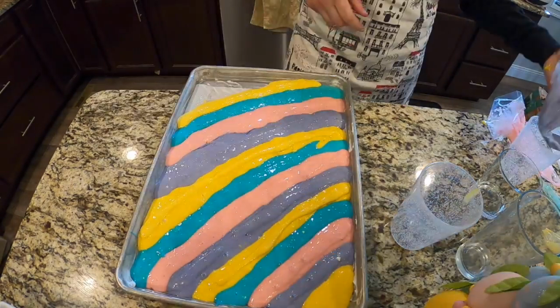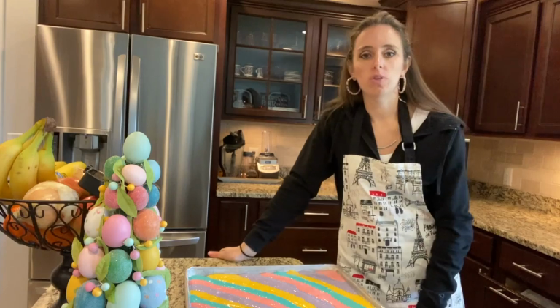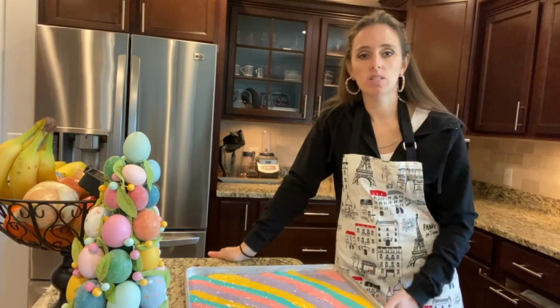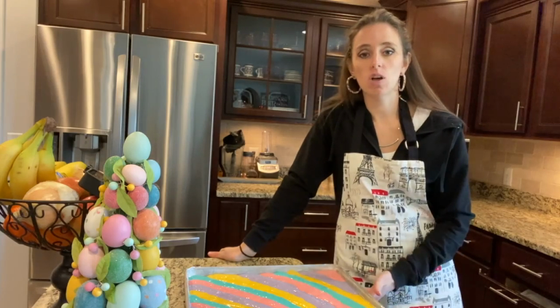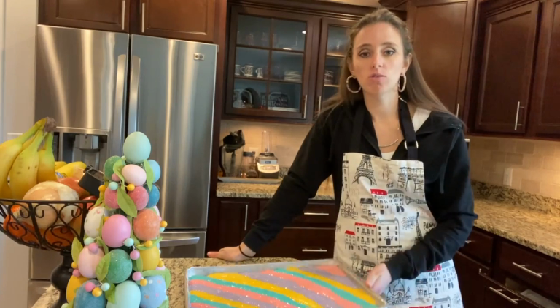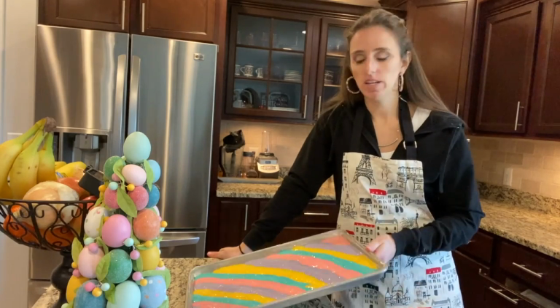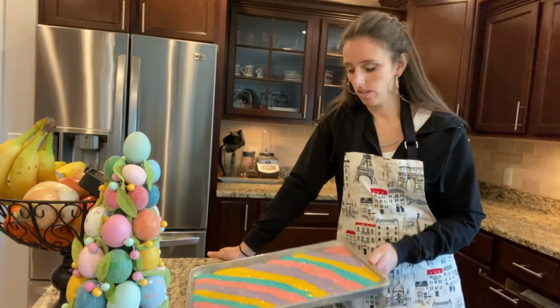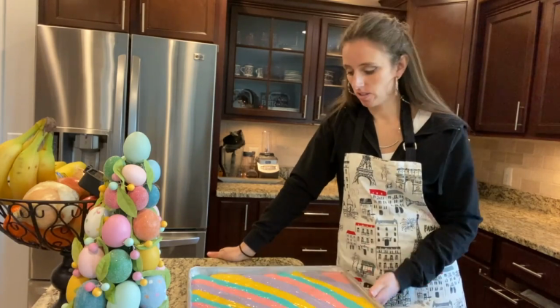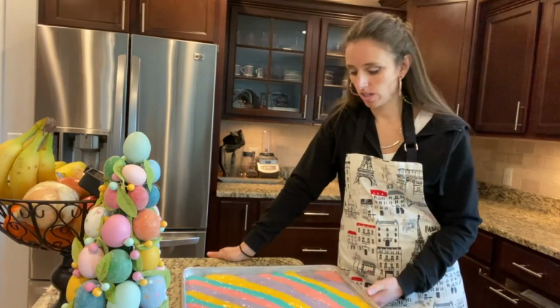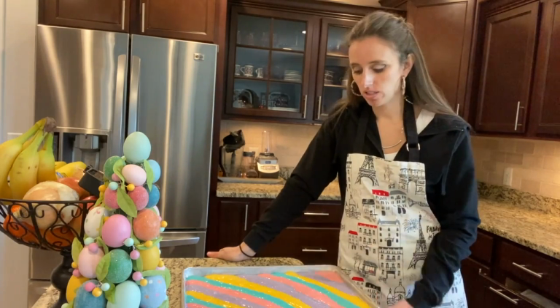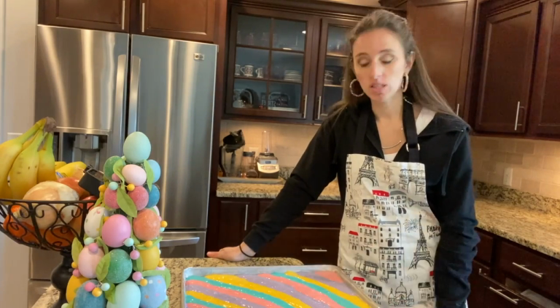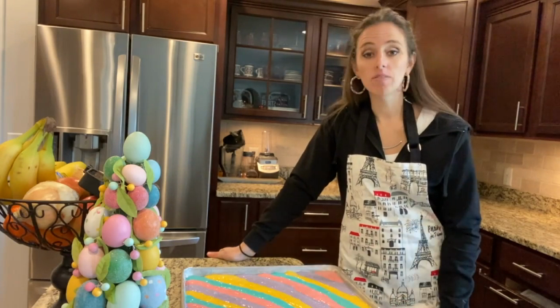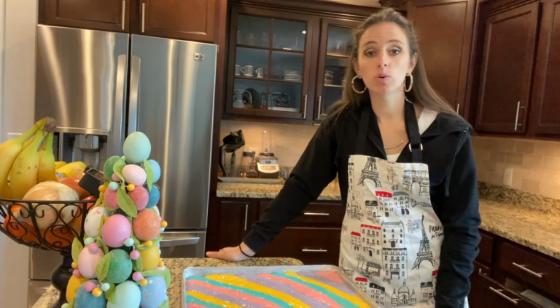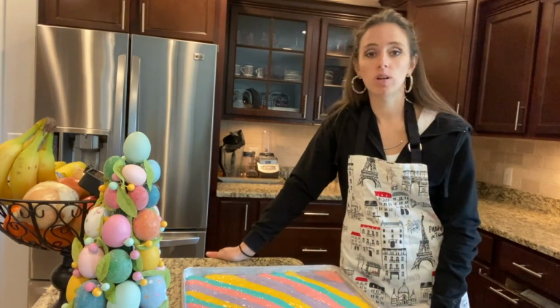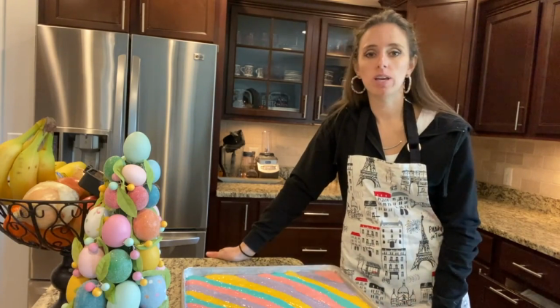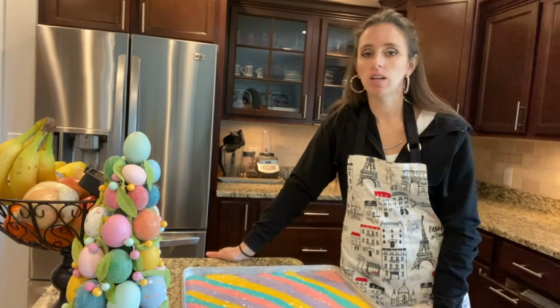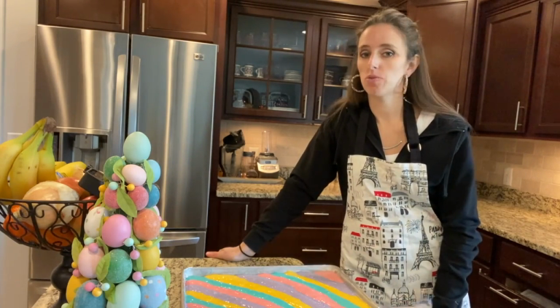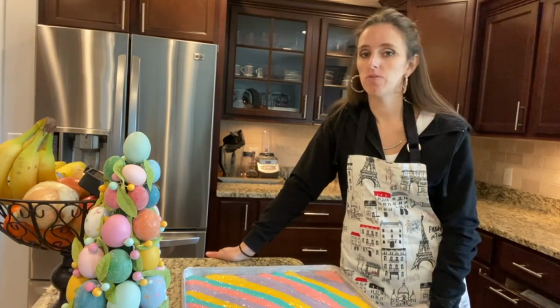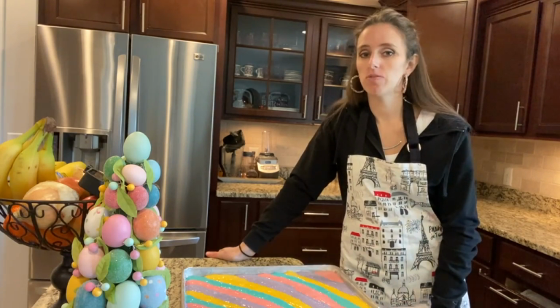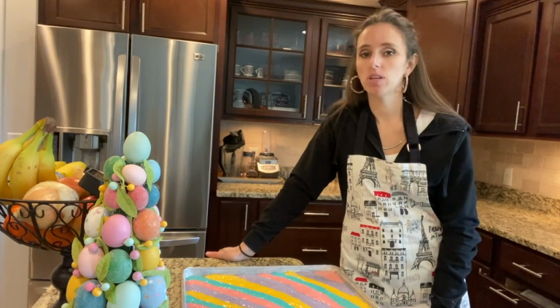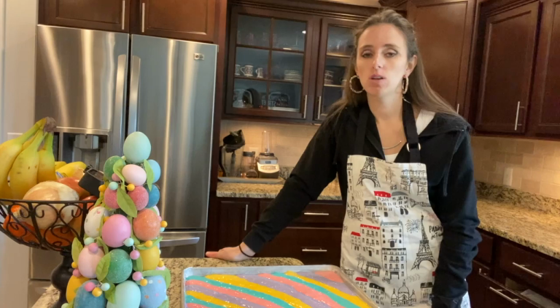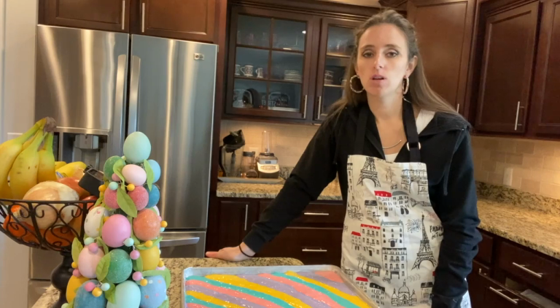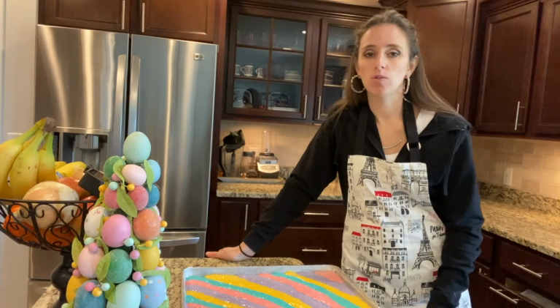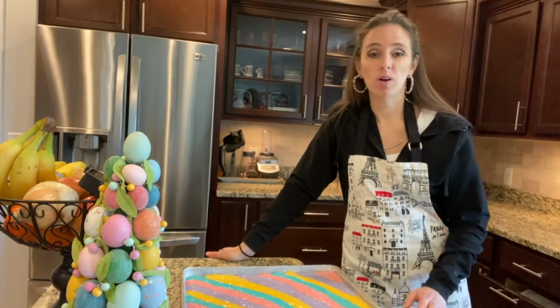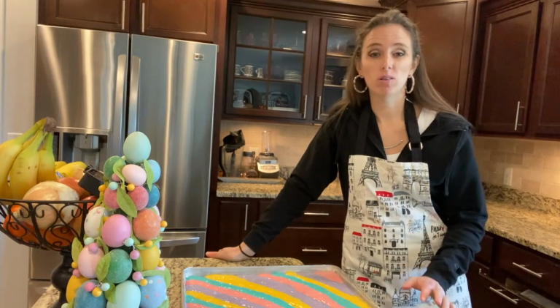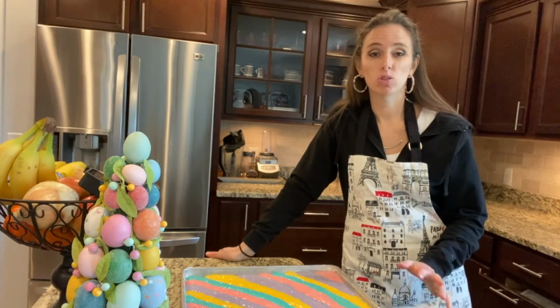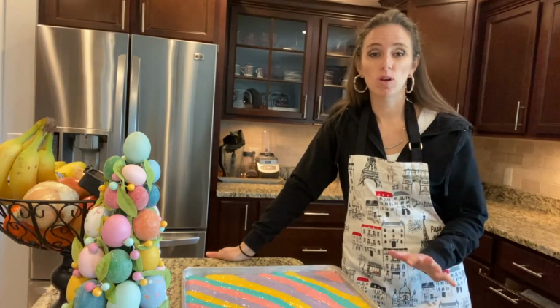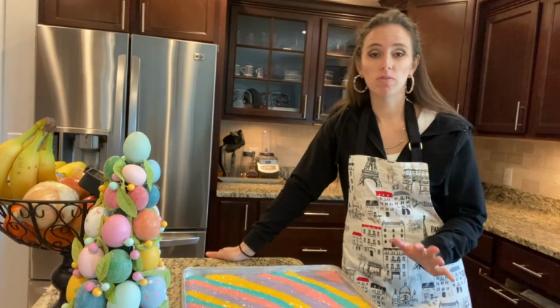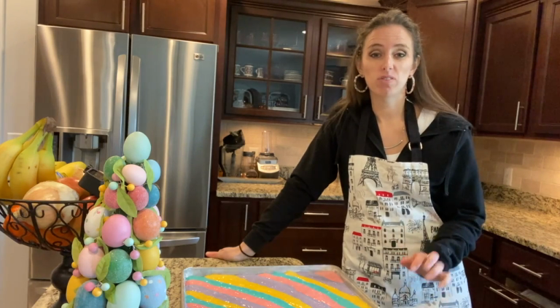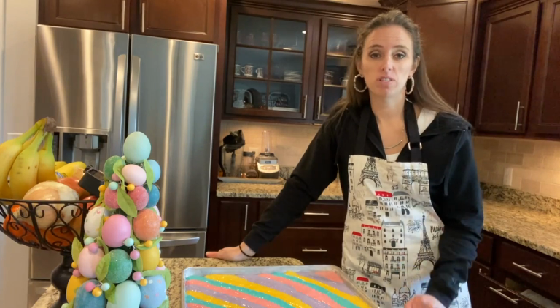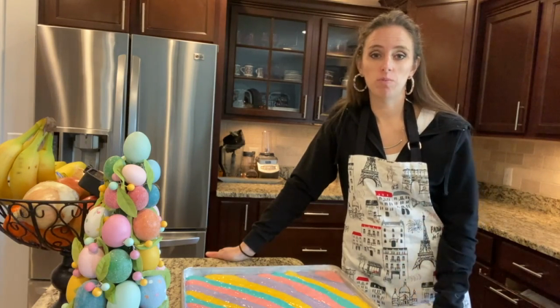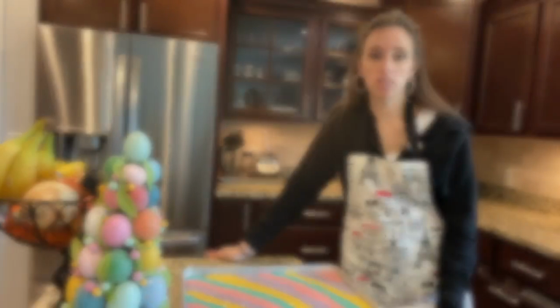This is all ready to get into the oven. We're gonna bake it at 350°F for about 12 to 15 minutes.